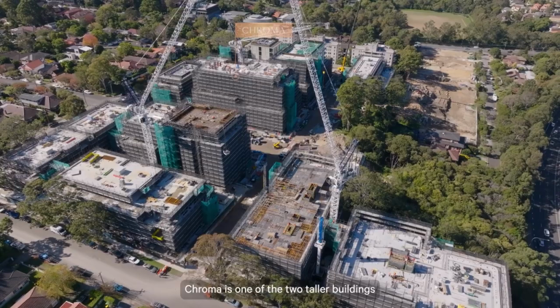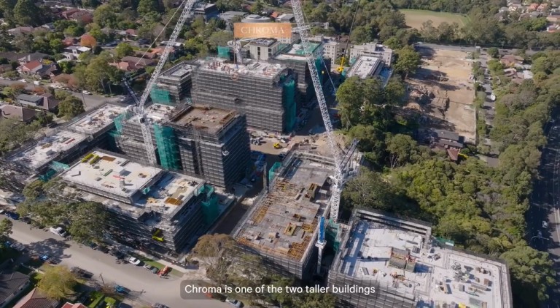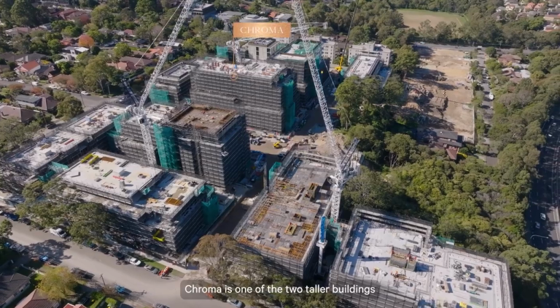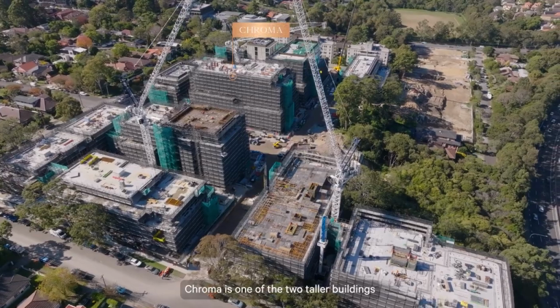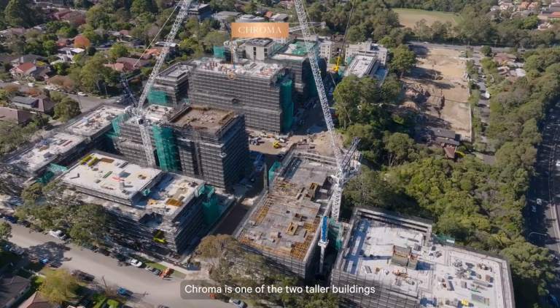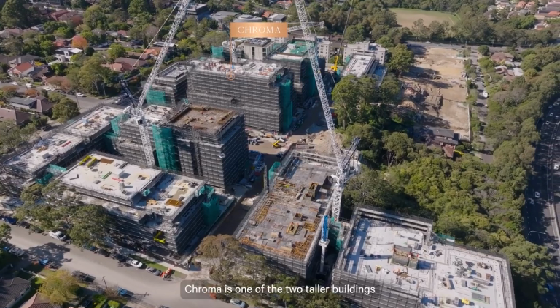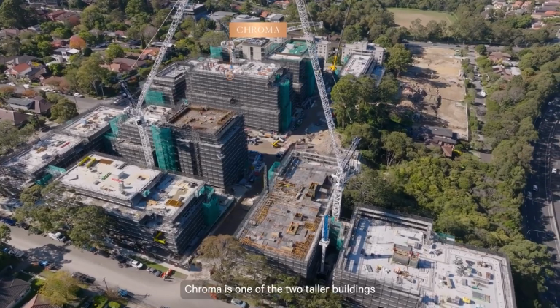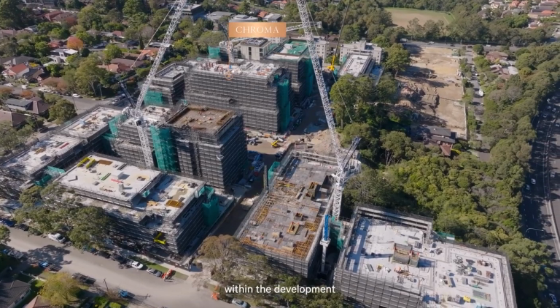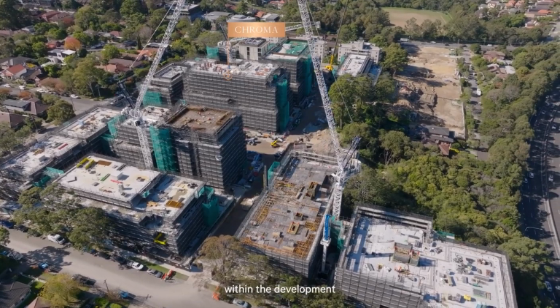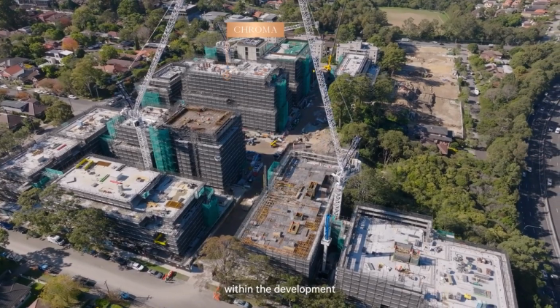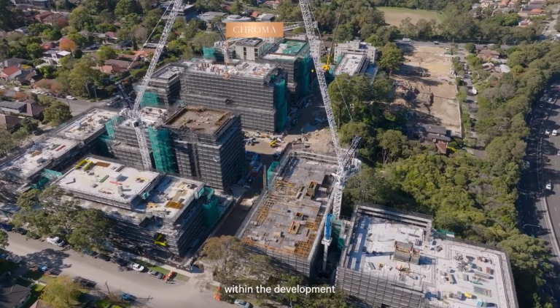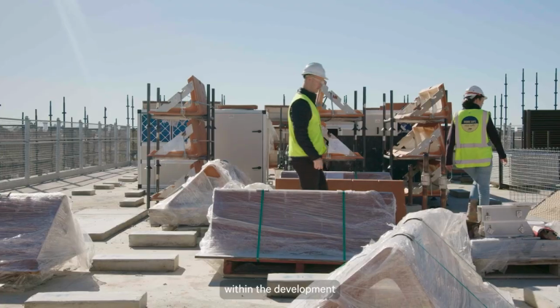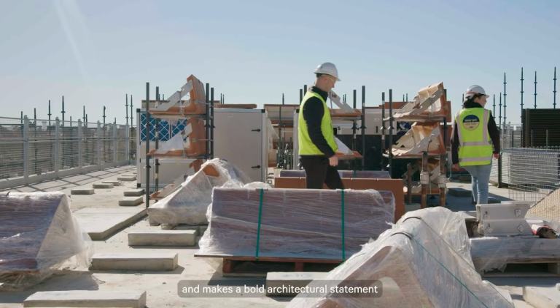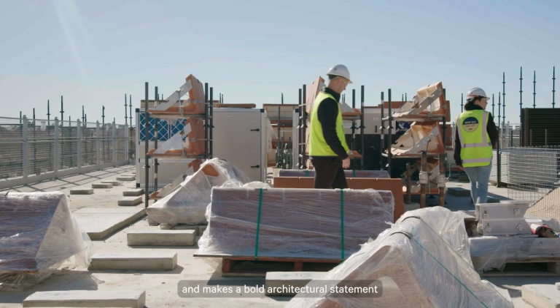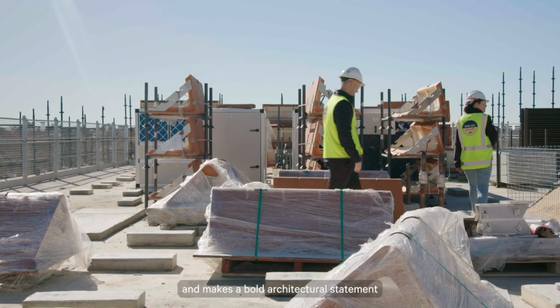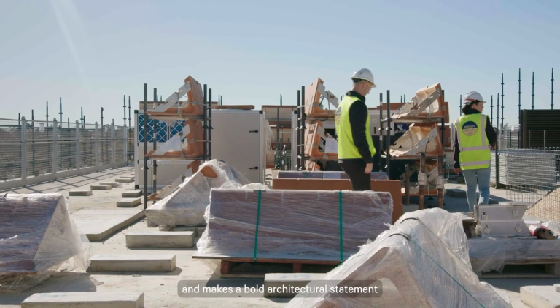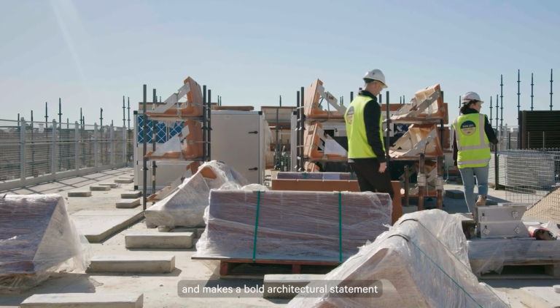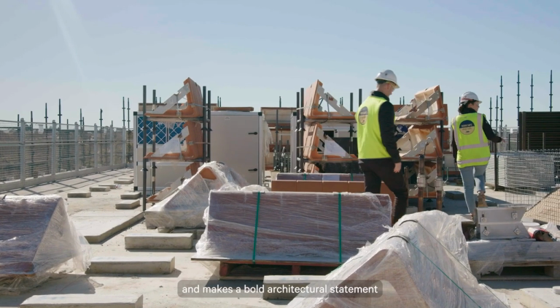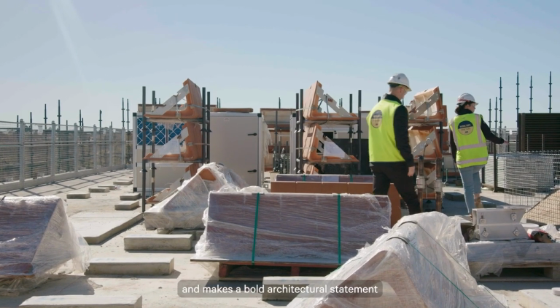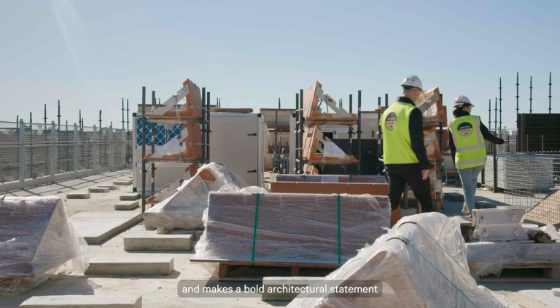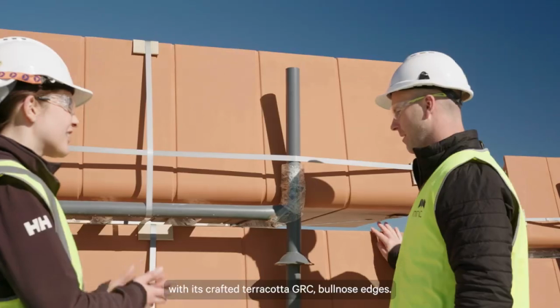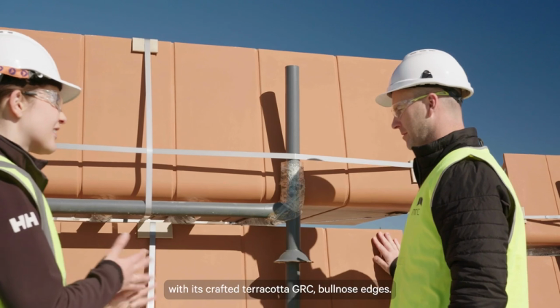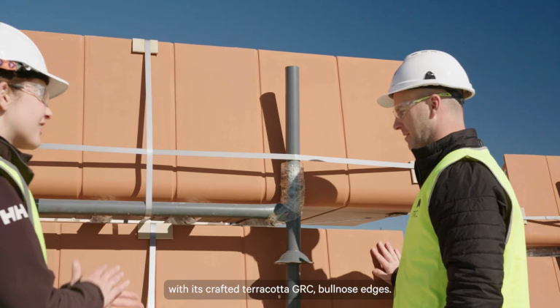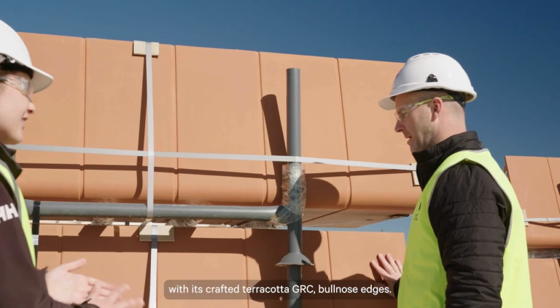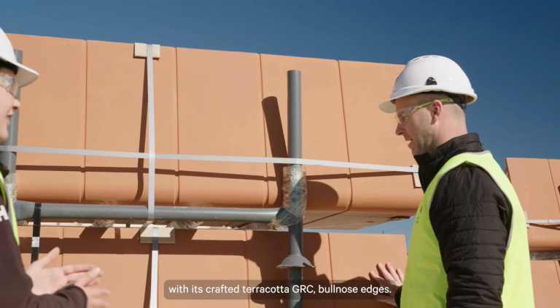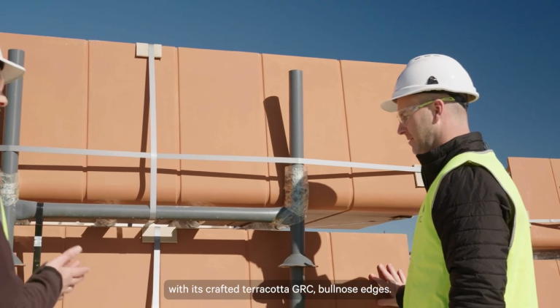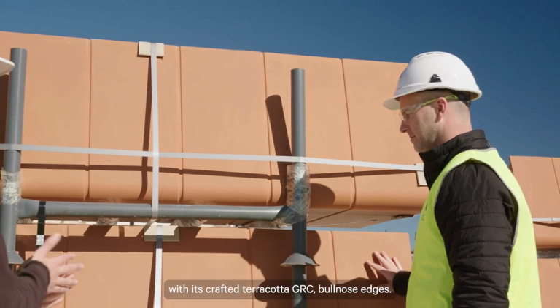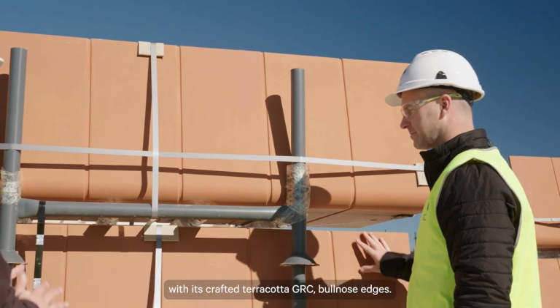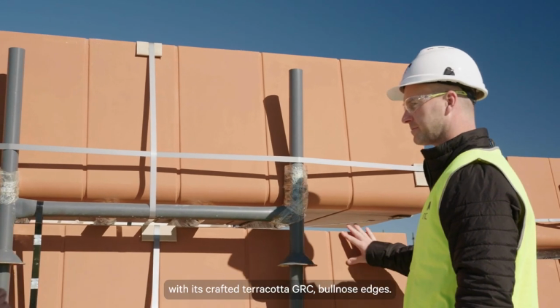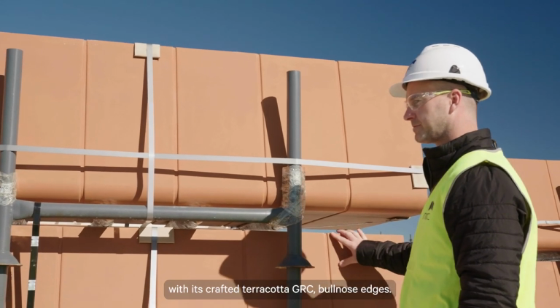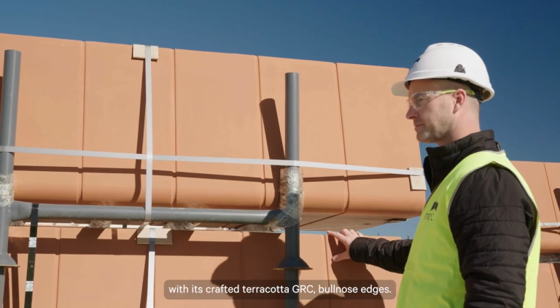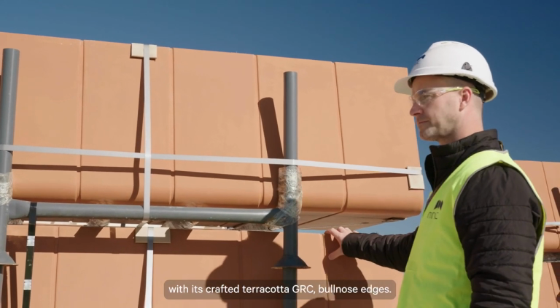Cromer is one of the two taller buildings within the development and makes a bold architectural statement with its crafted terracotta GRC ball nose edges.